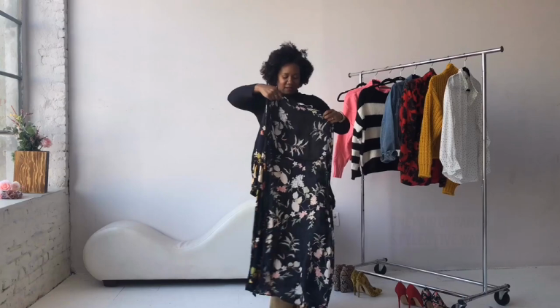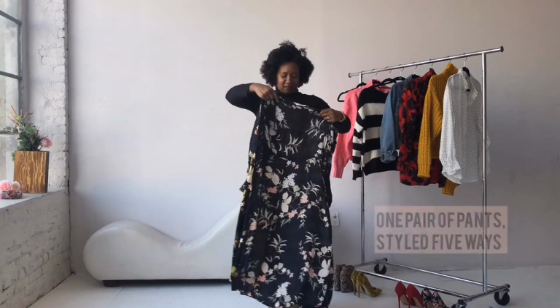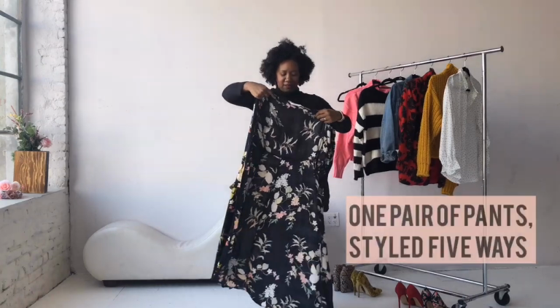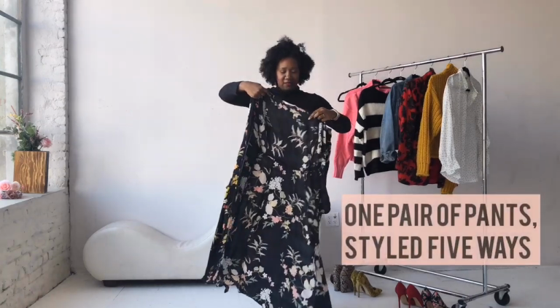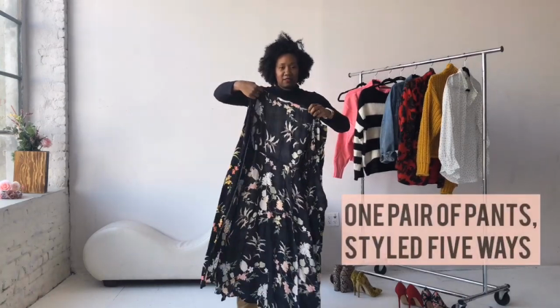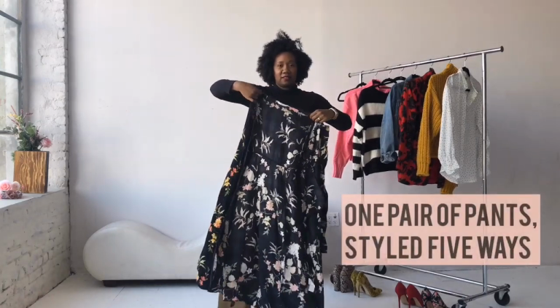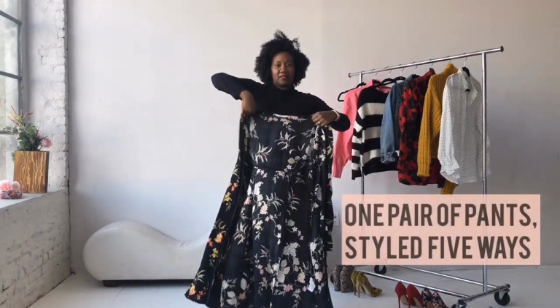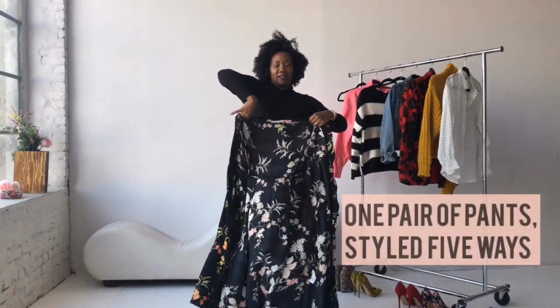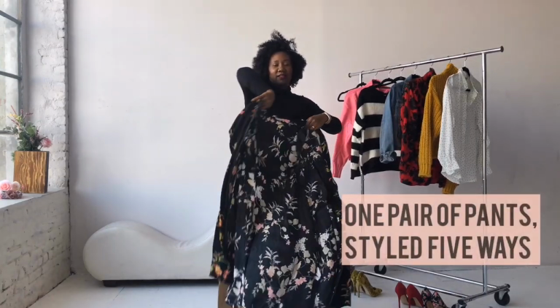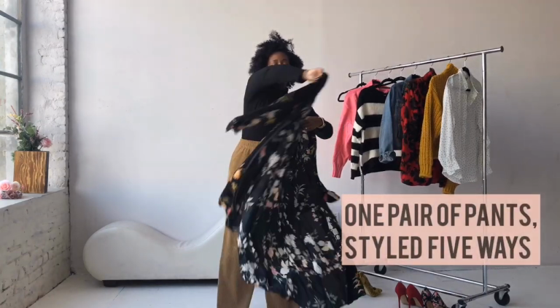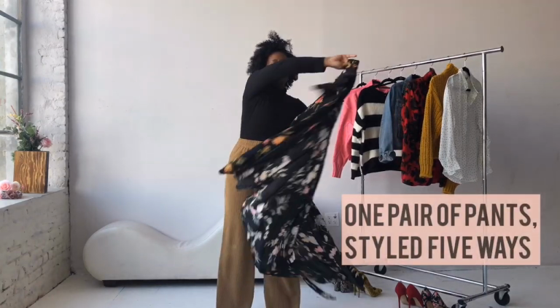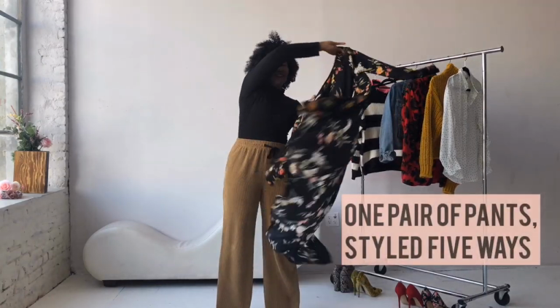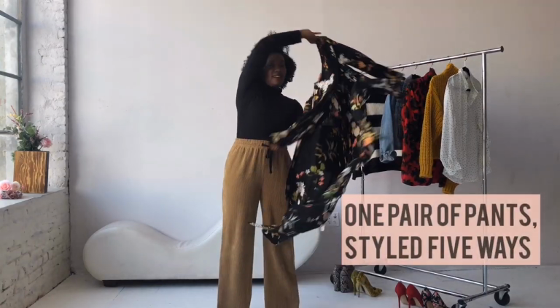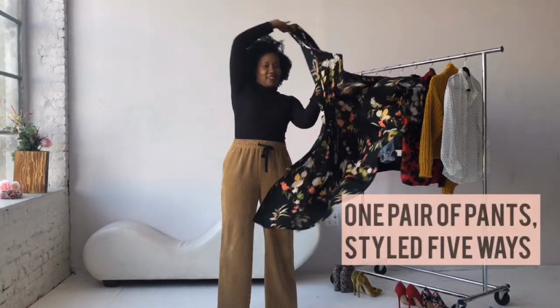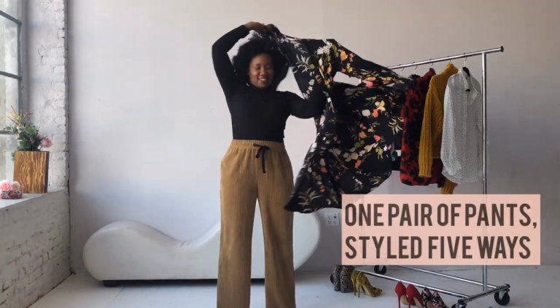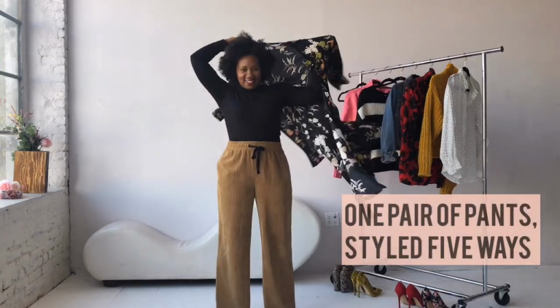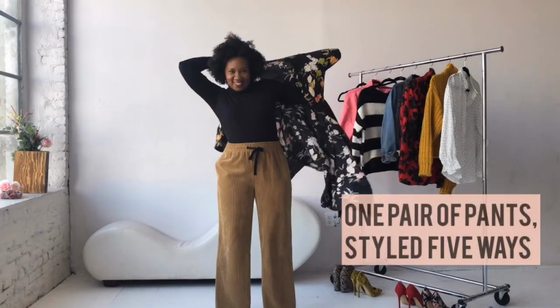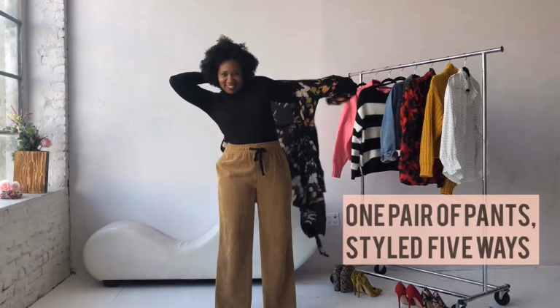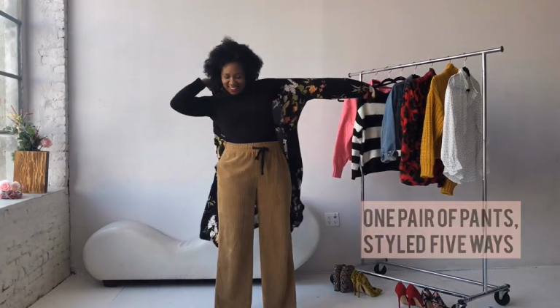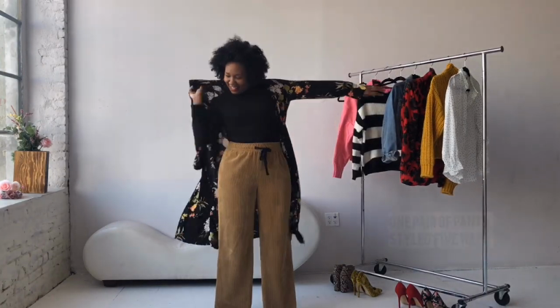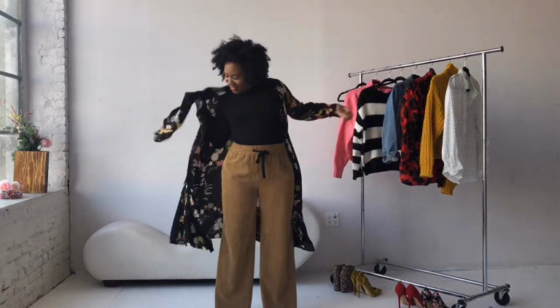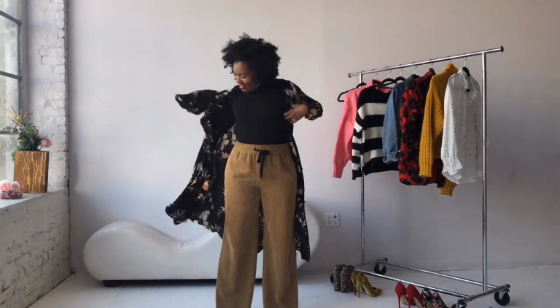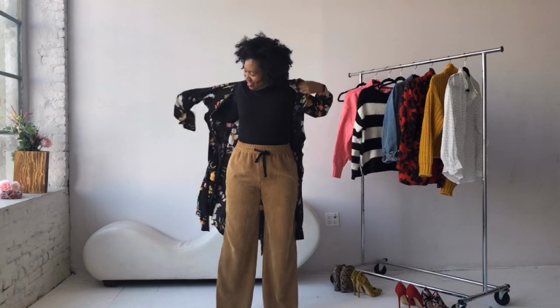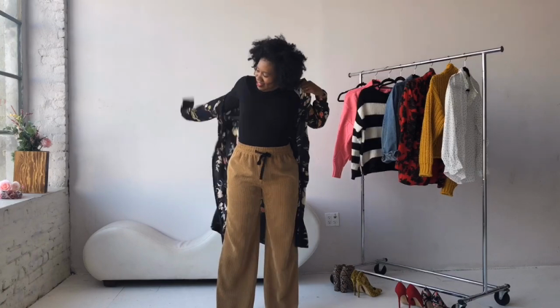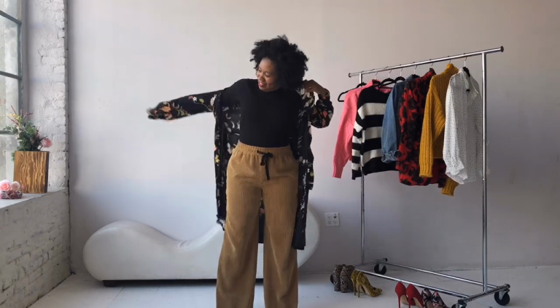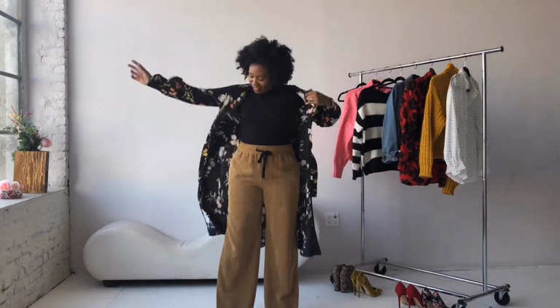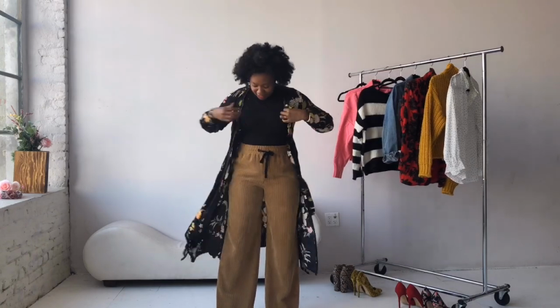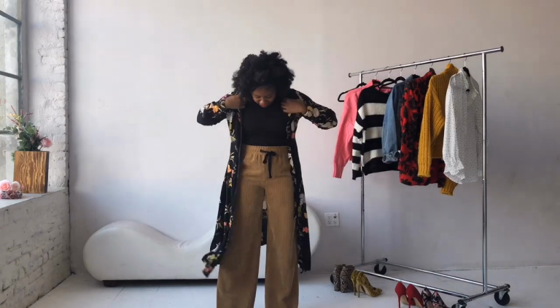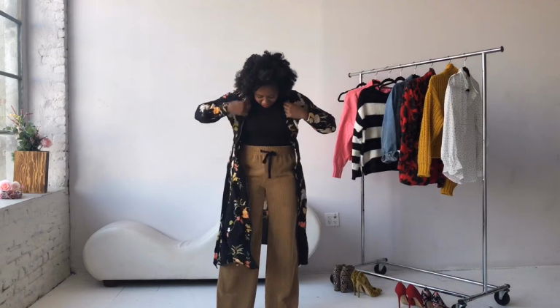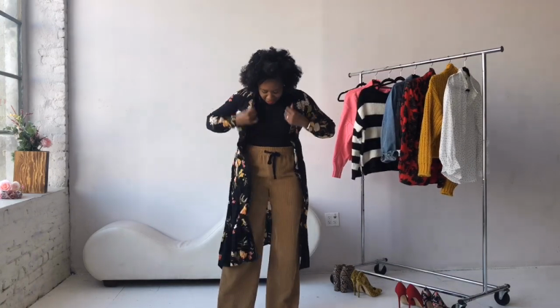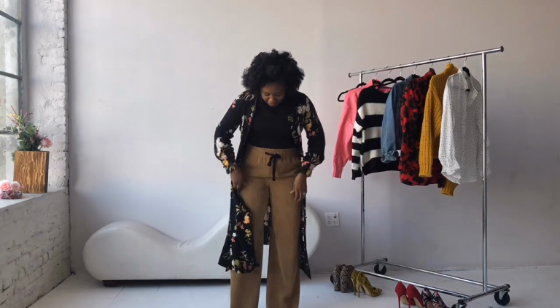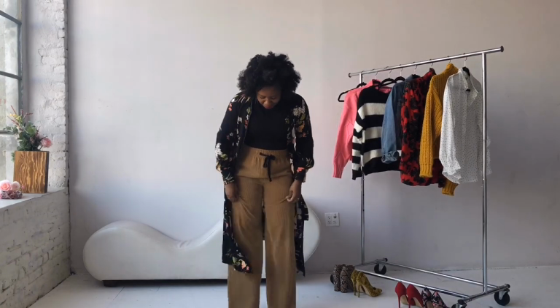I bought these super comfy corduroy pants from the Zara sale and I'm gonna show you five different ways to style them.